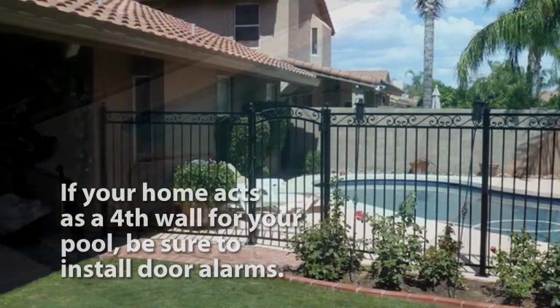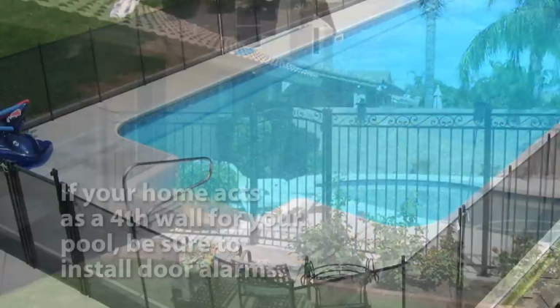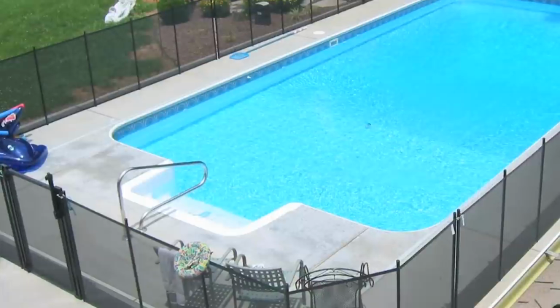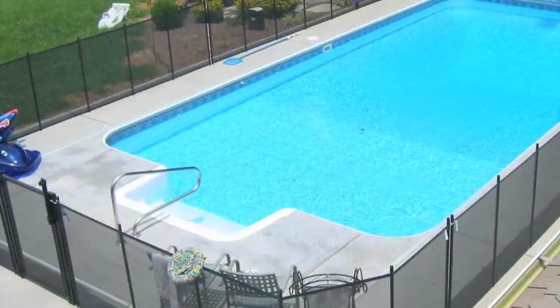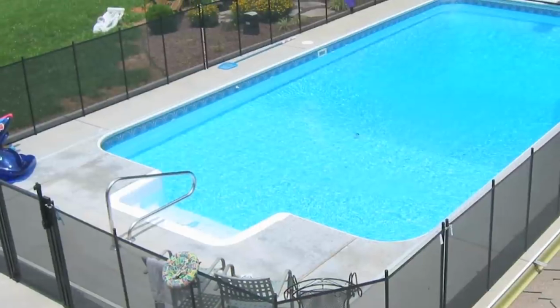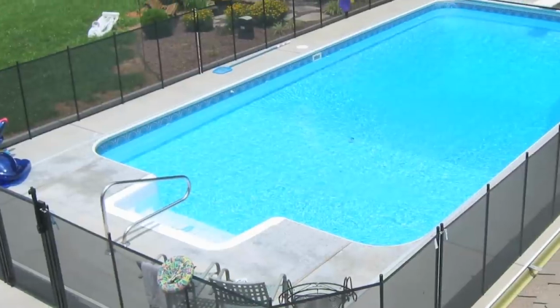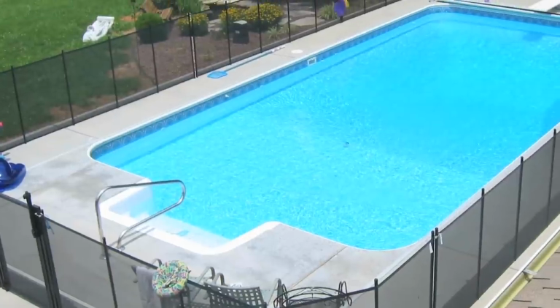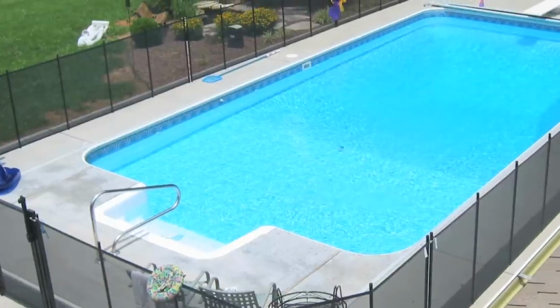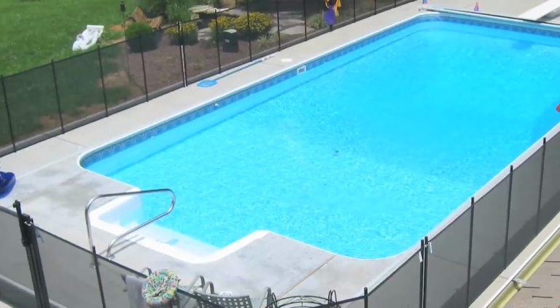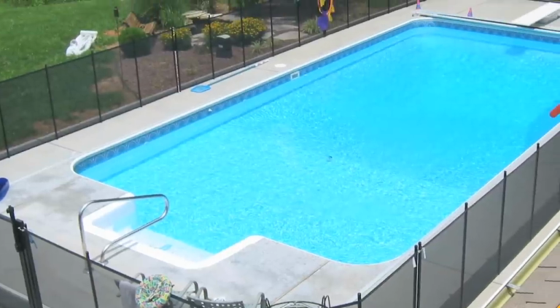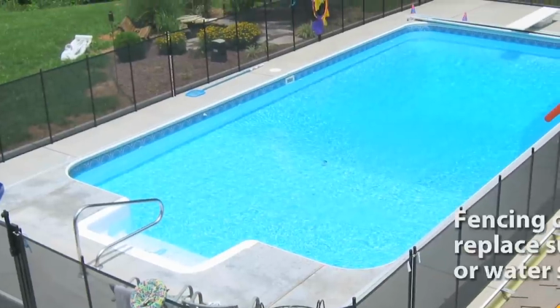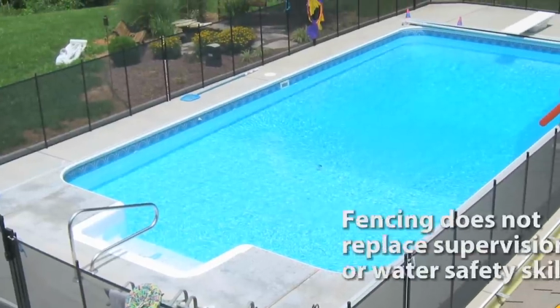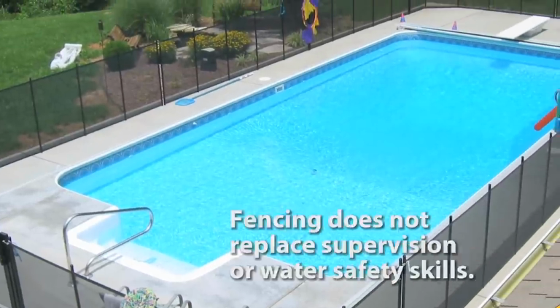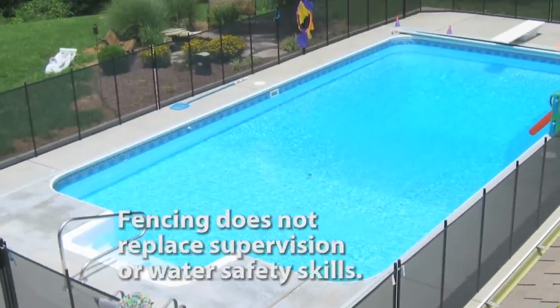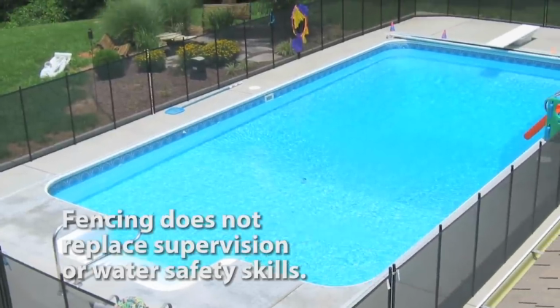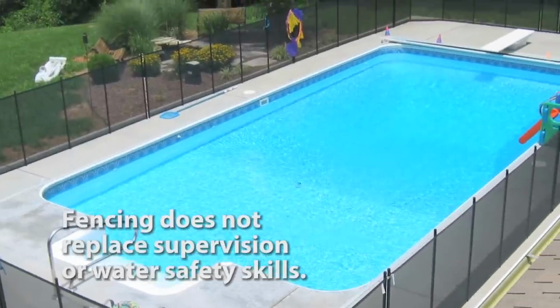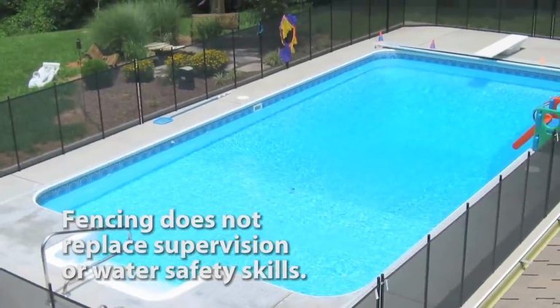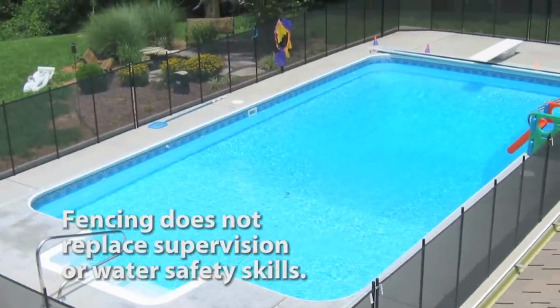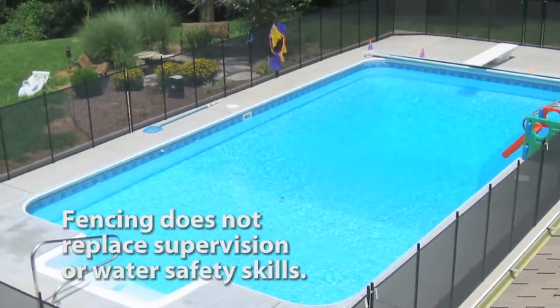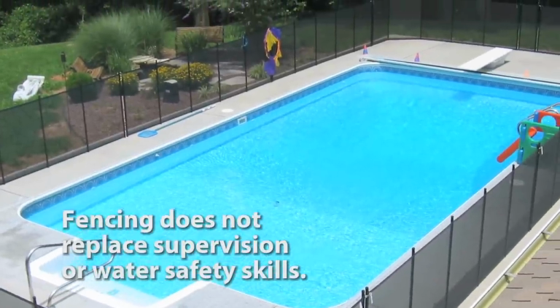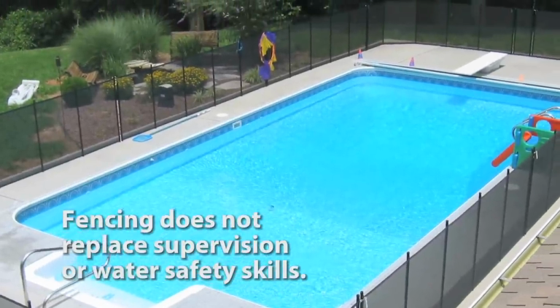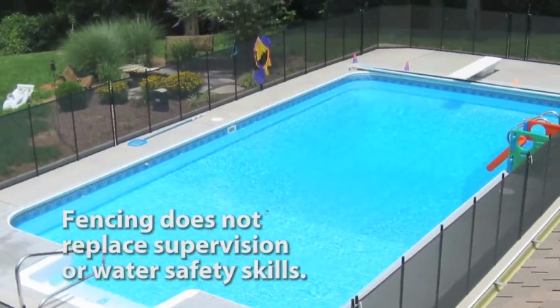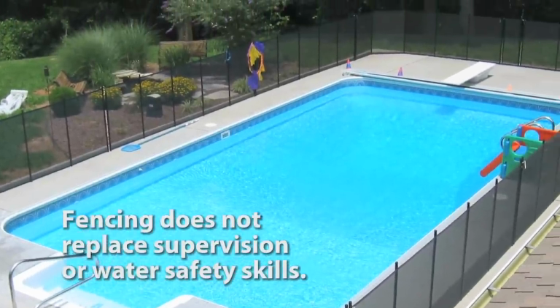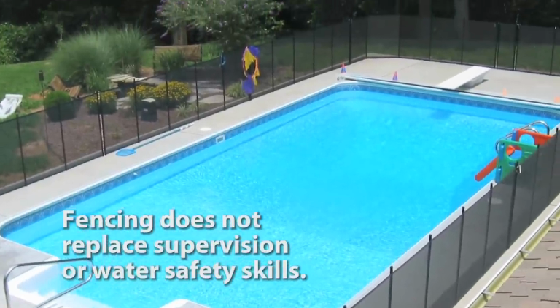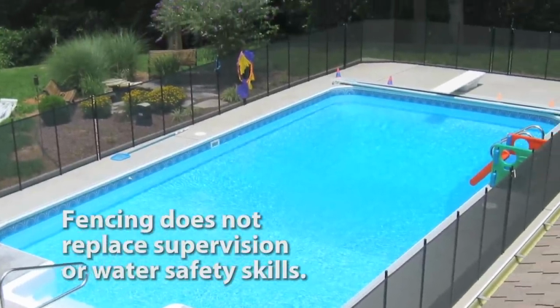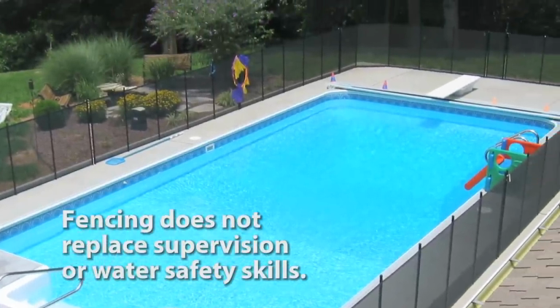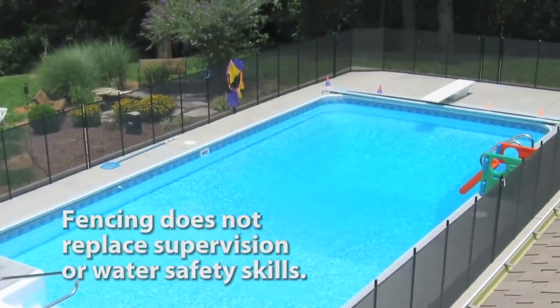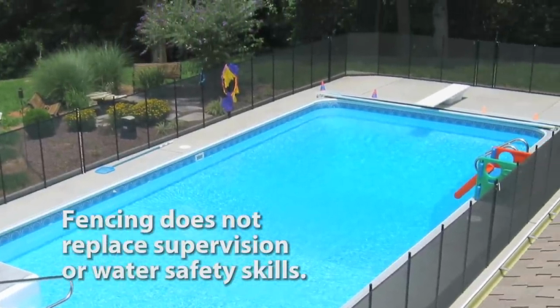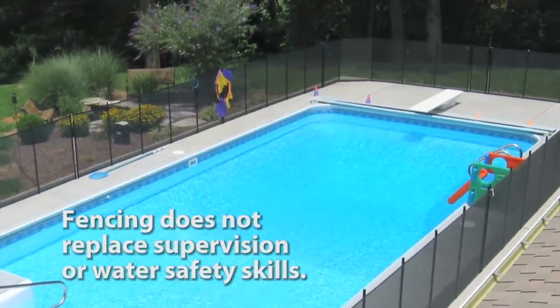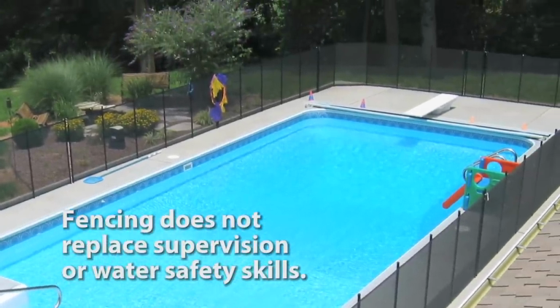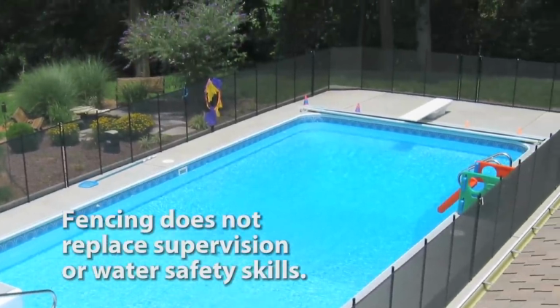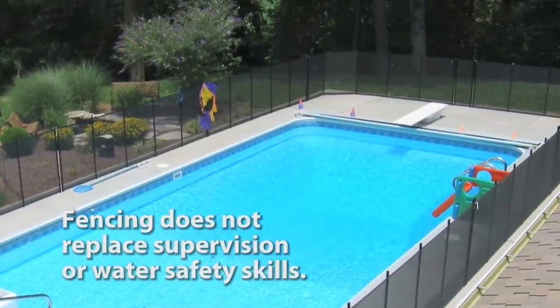A fence is the guardian that's always vigilant, but it doesn't replace supervision and water safety skills.